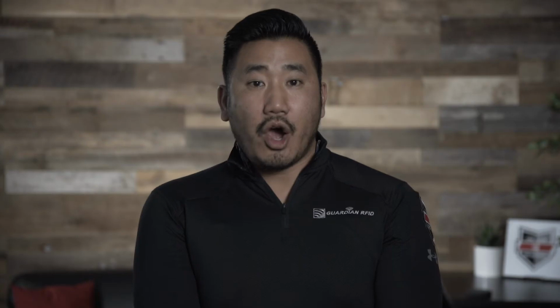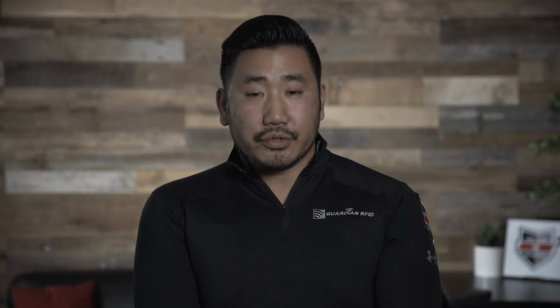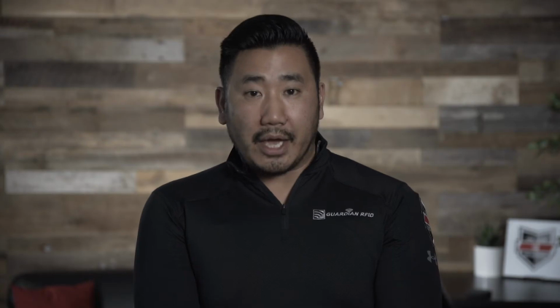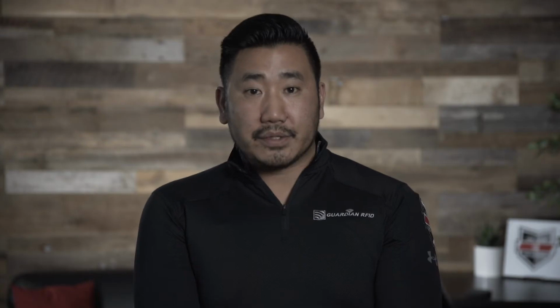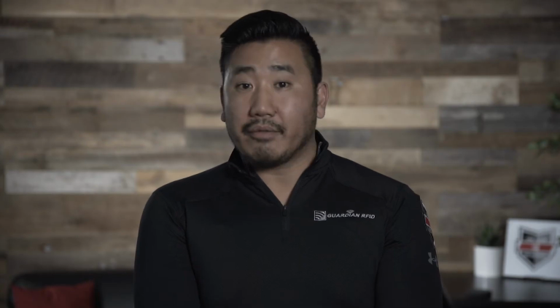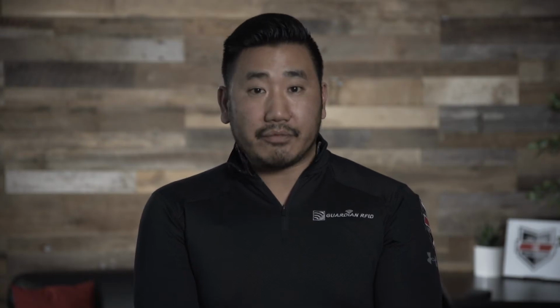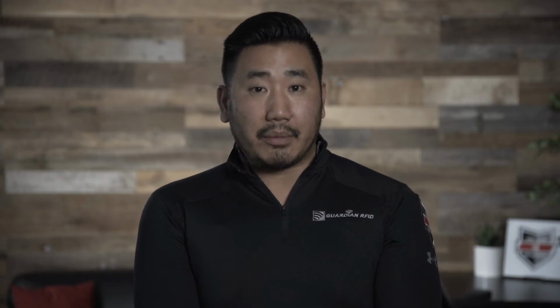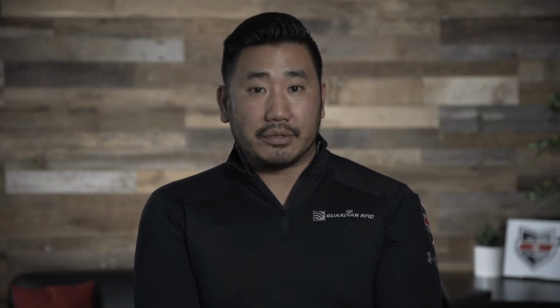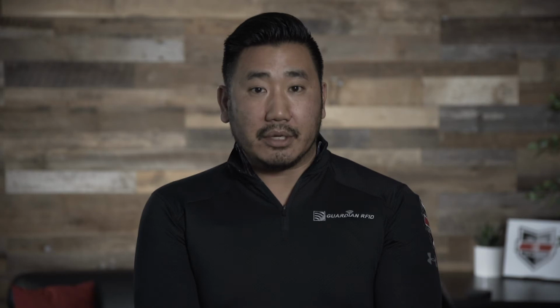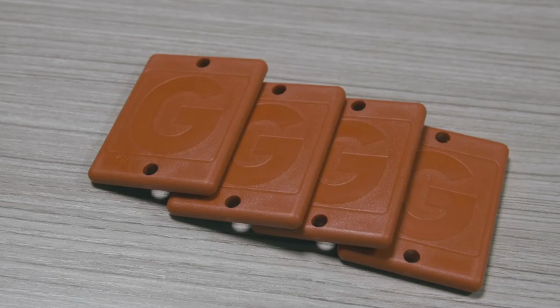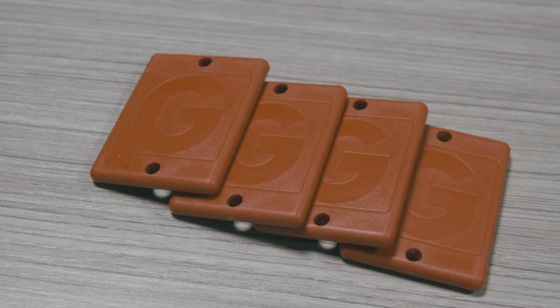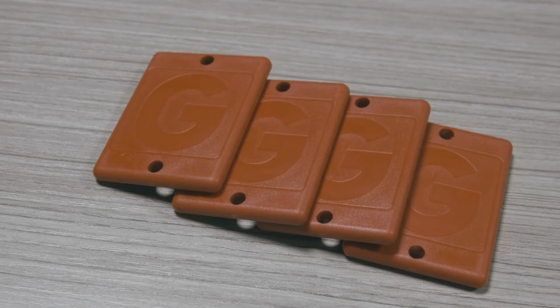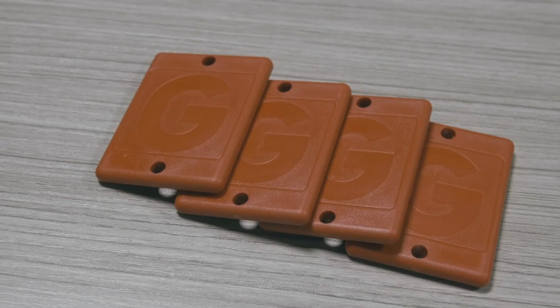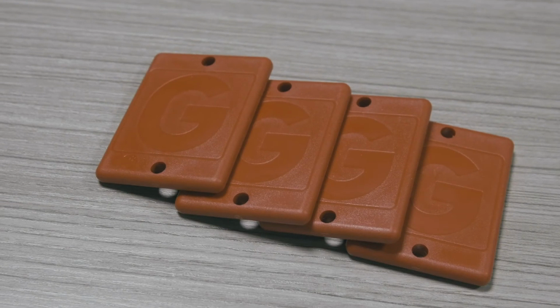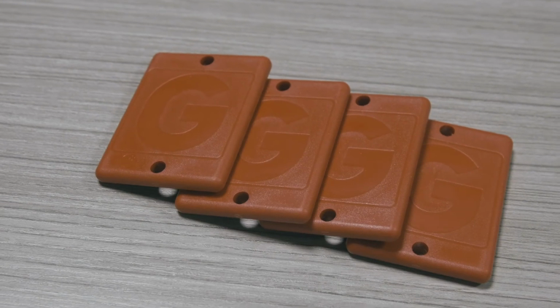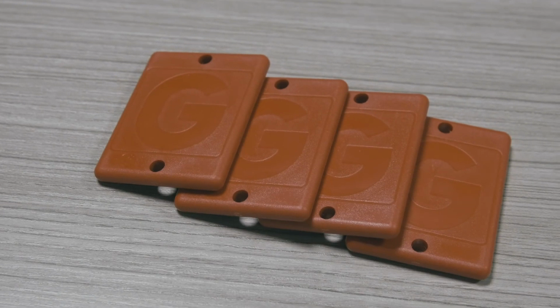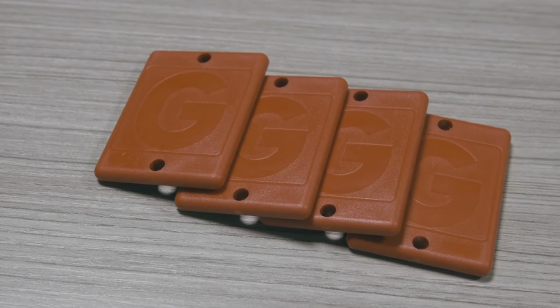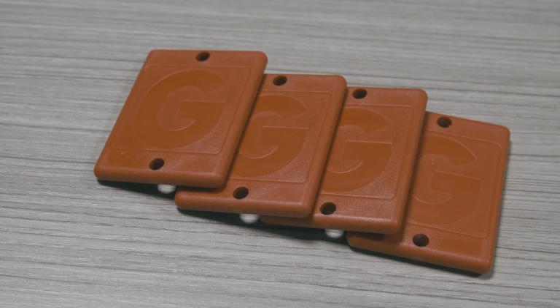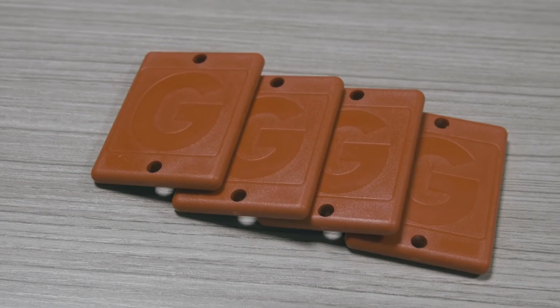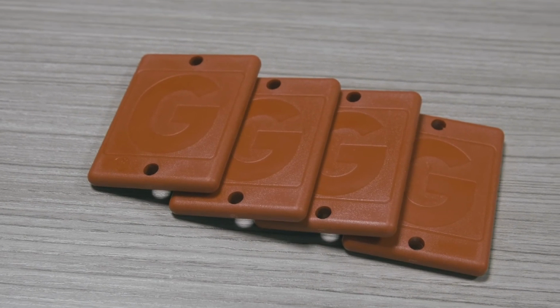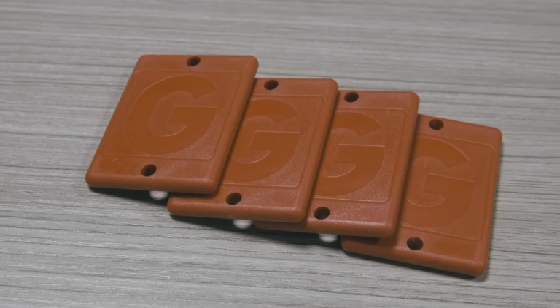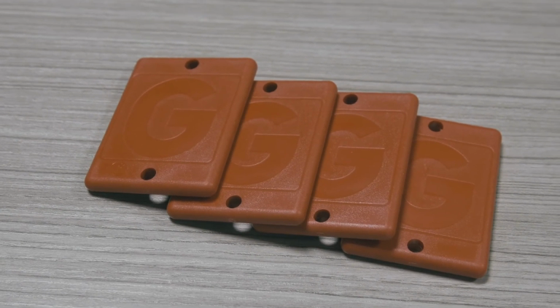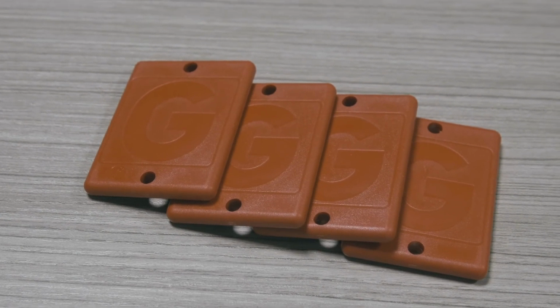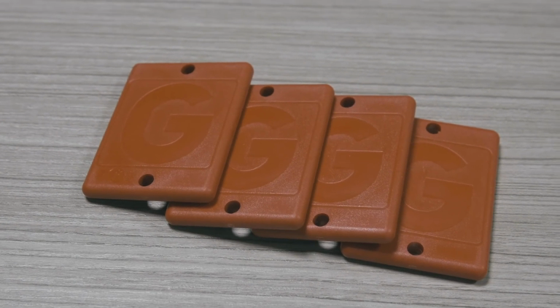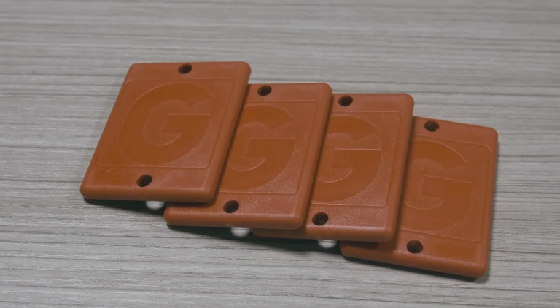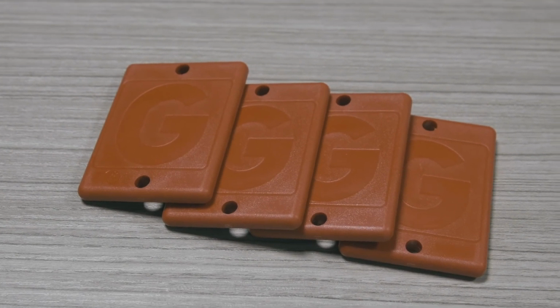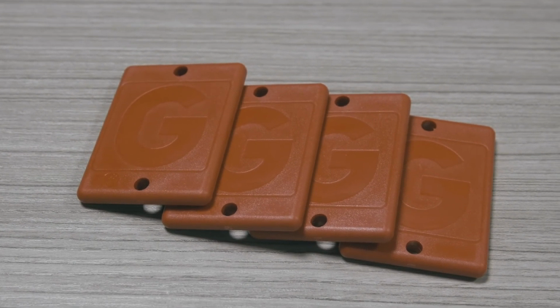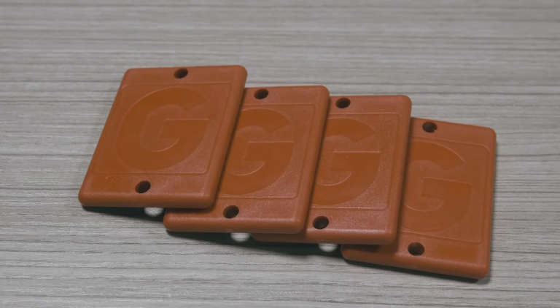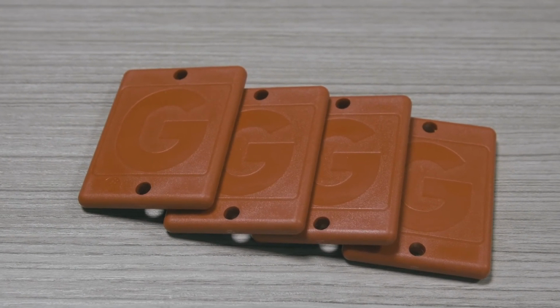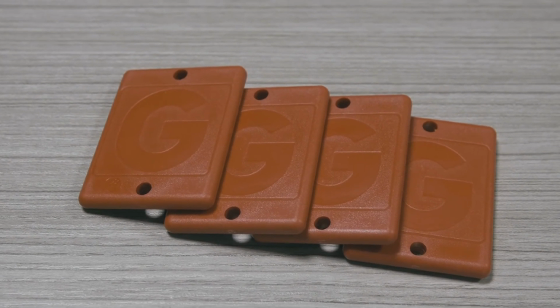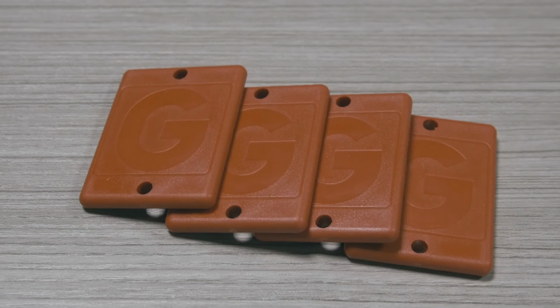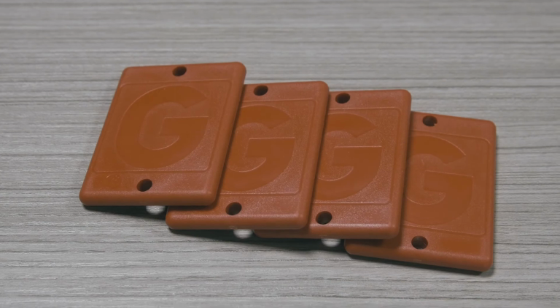Hard tags have a lifetime guarantee. So if one were to malfunction or break for any reason, we will cover that under the life of your system agreement.